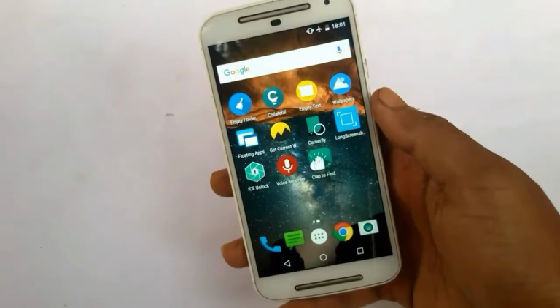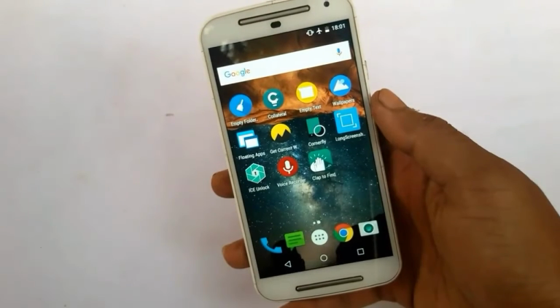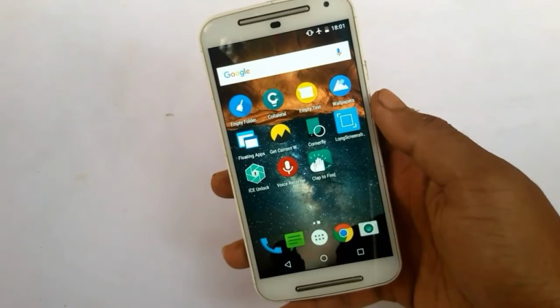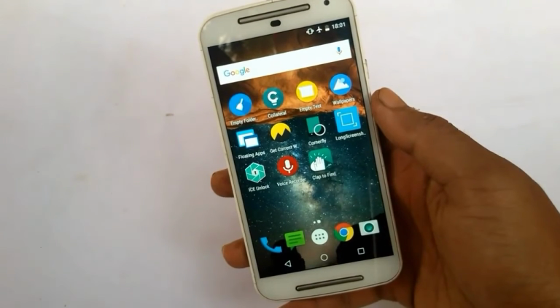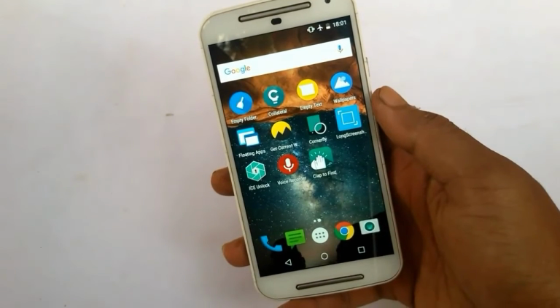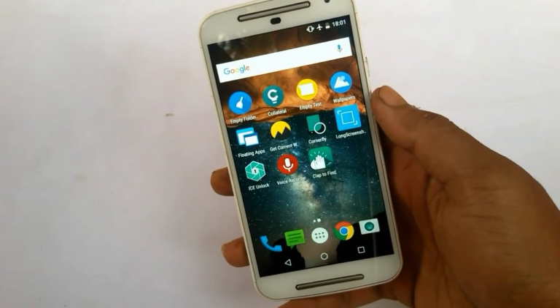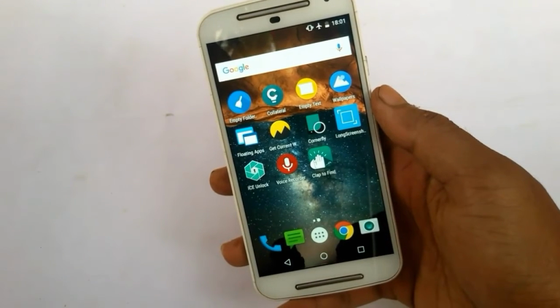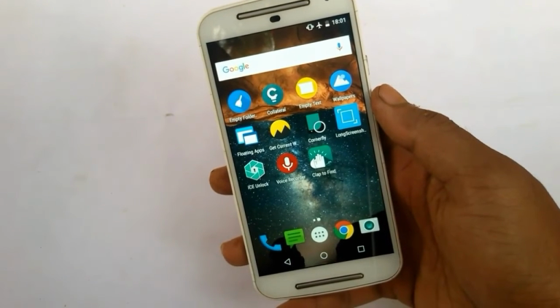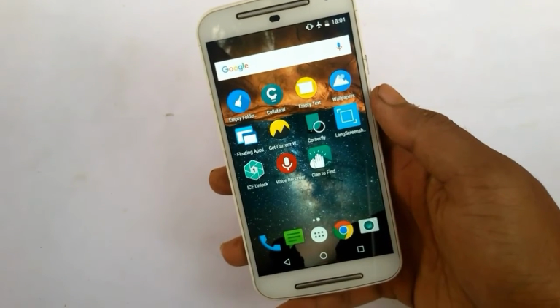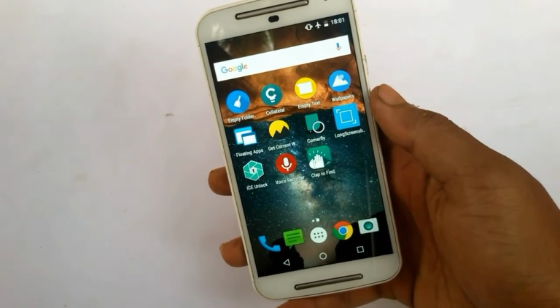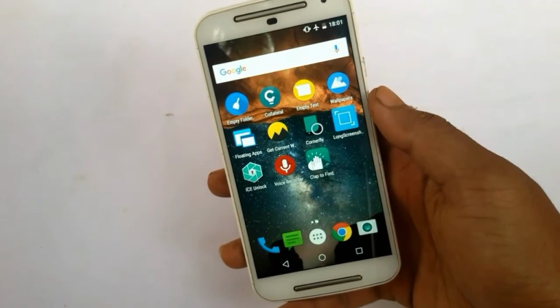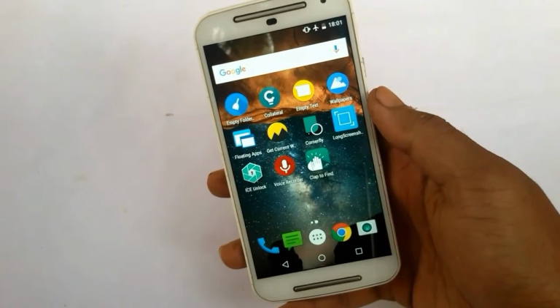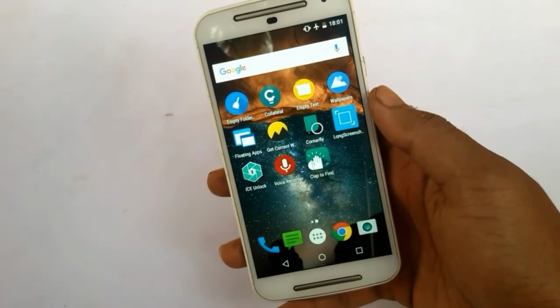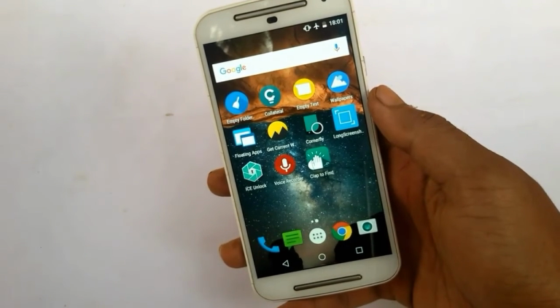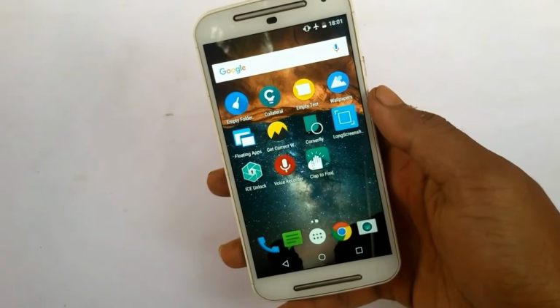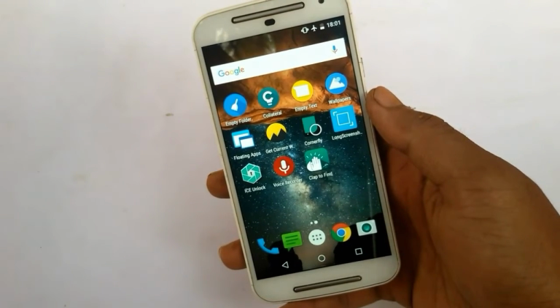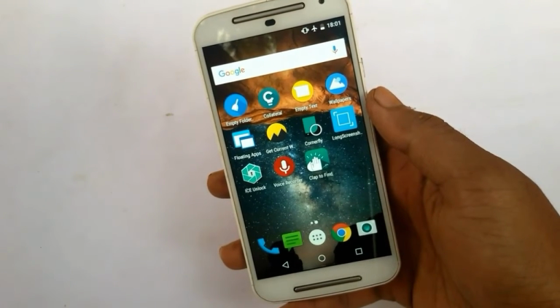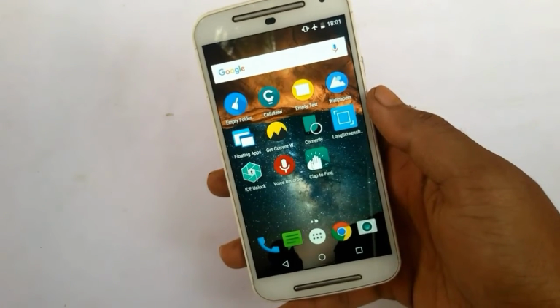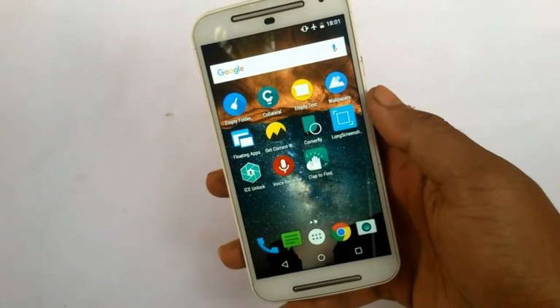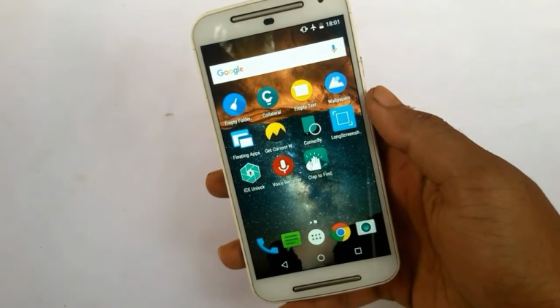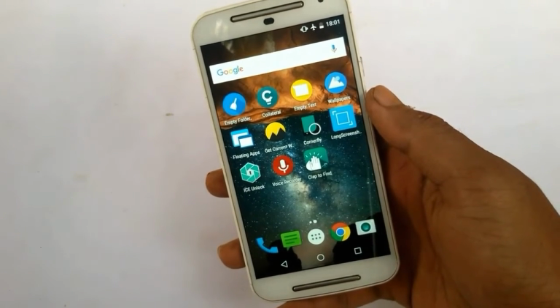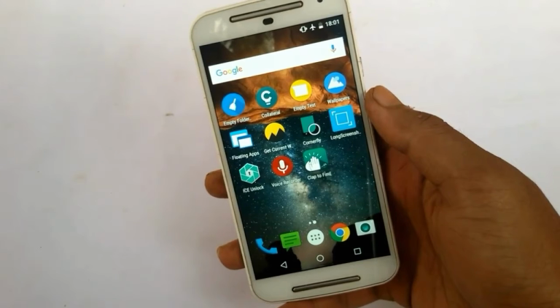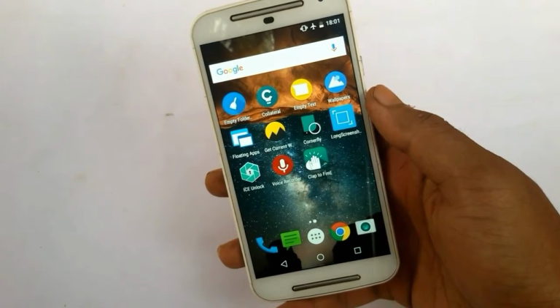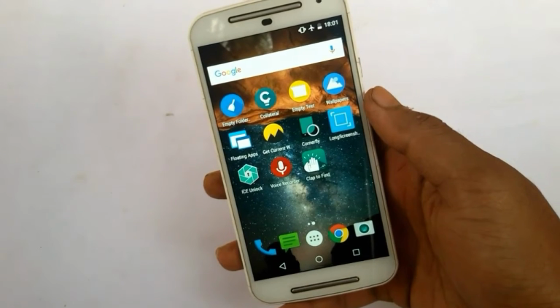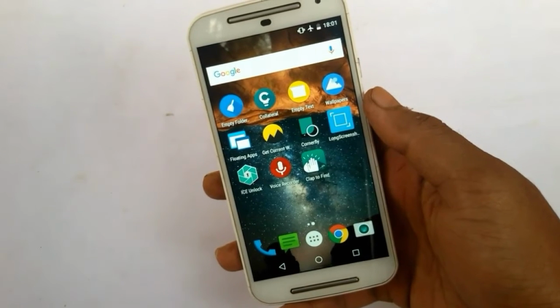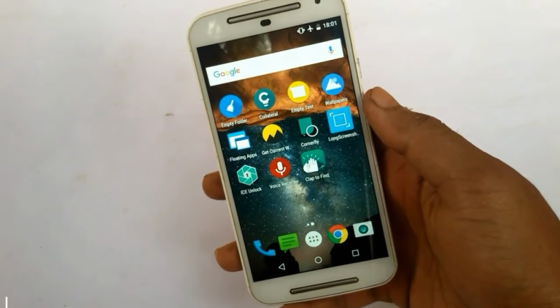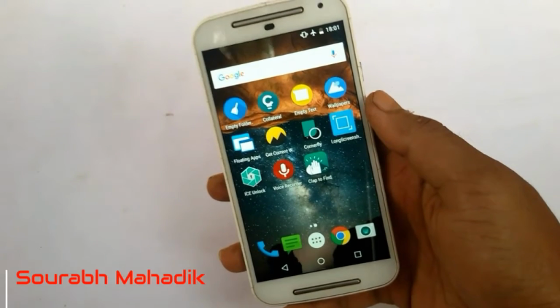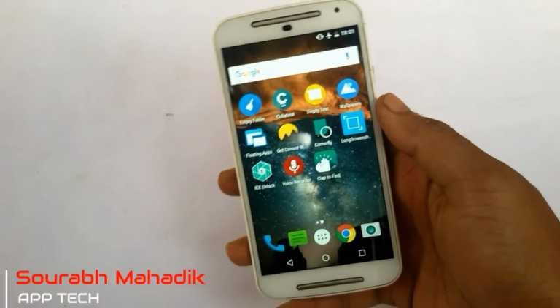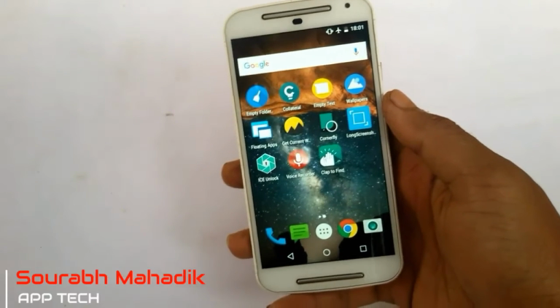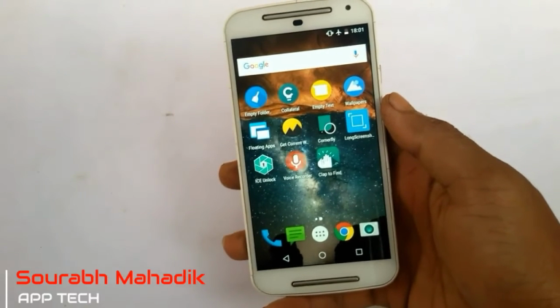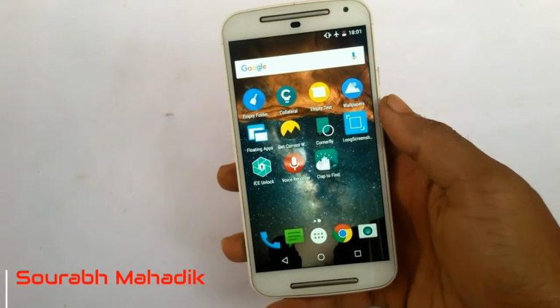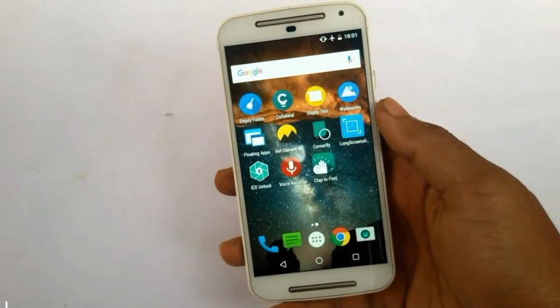Hello guys, welcome to another video. Today we will see the top 10 apps of March 2017. It's Aramarding and let's get started.